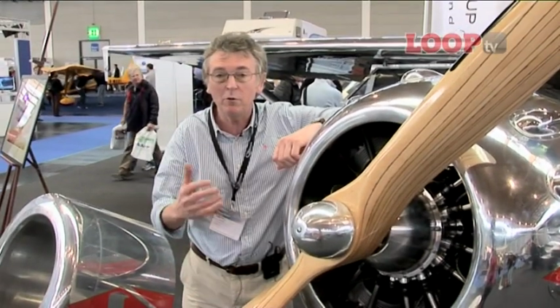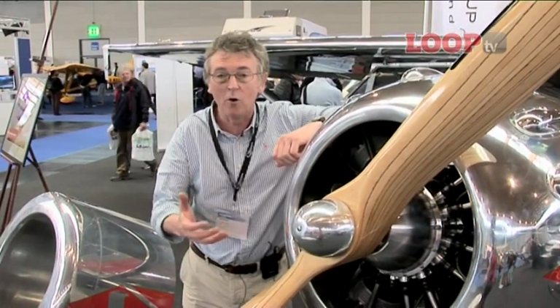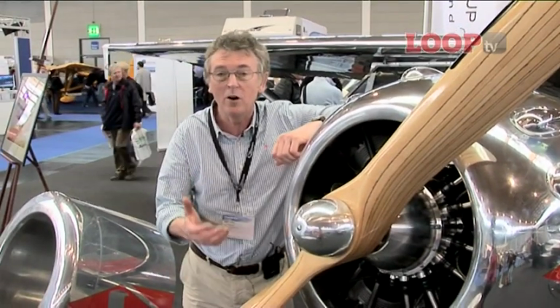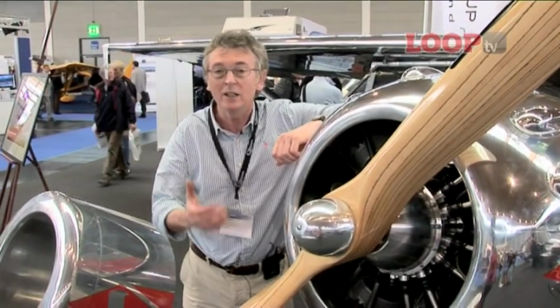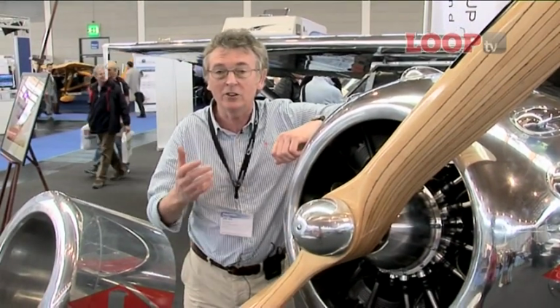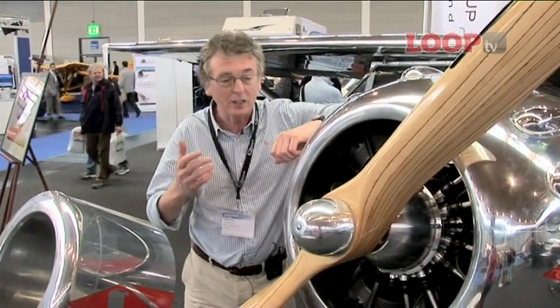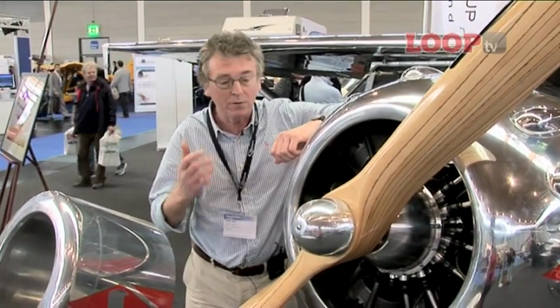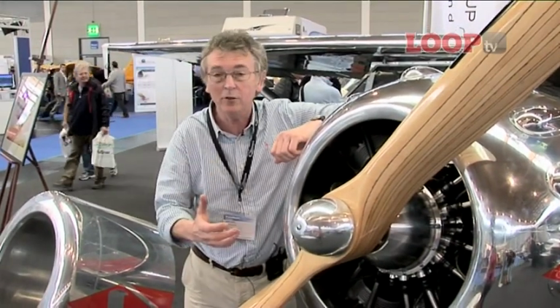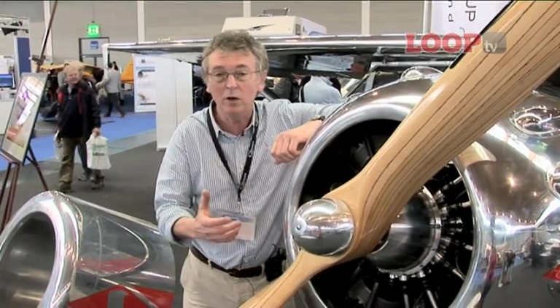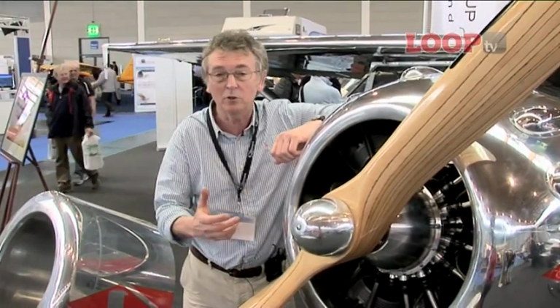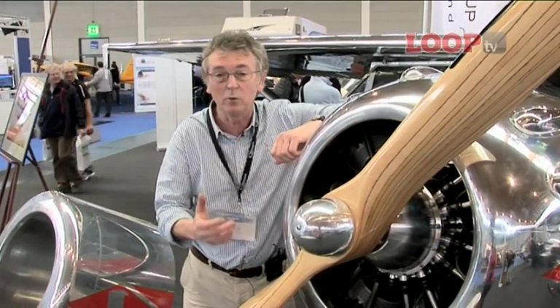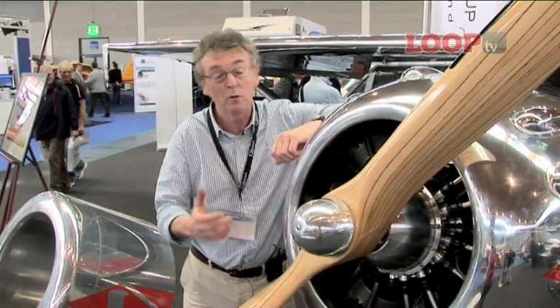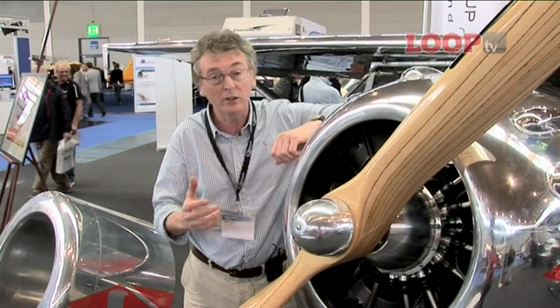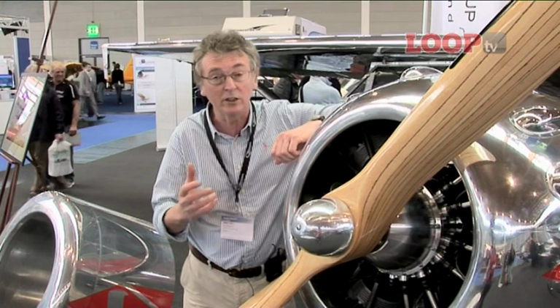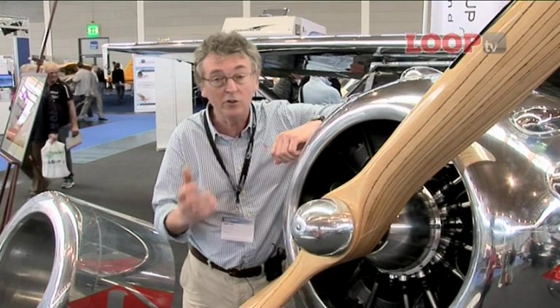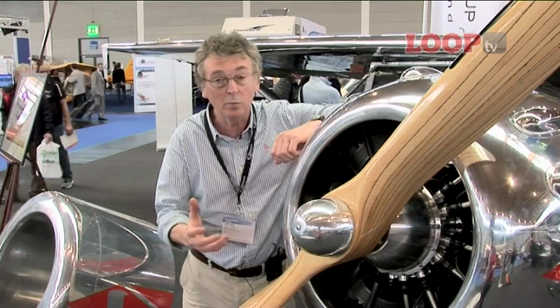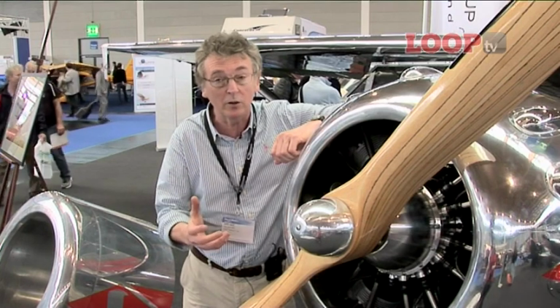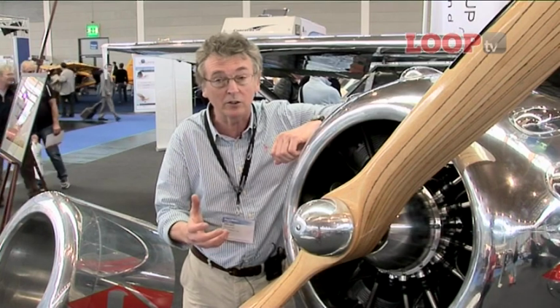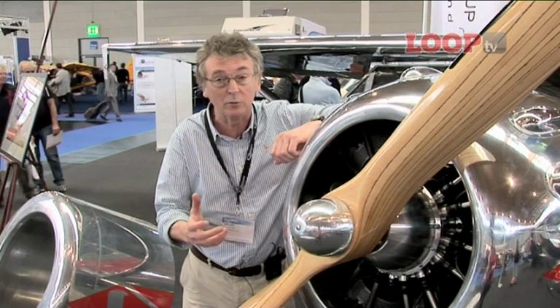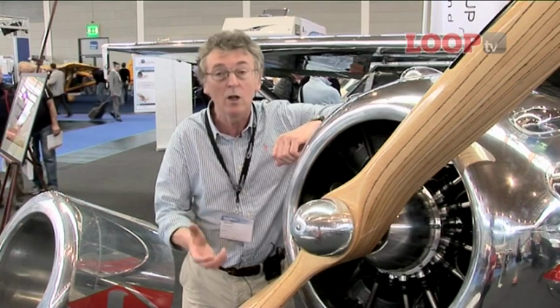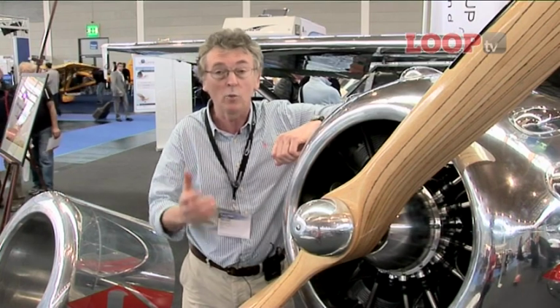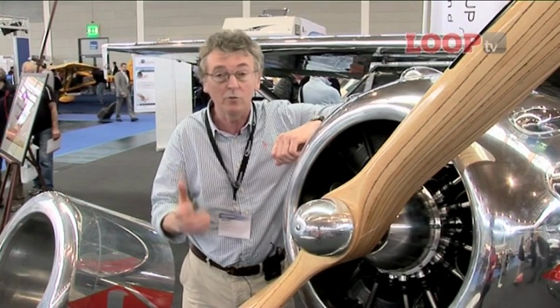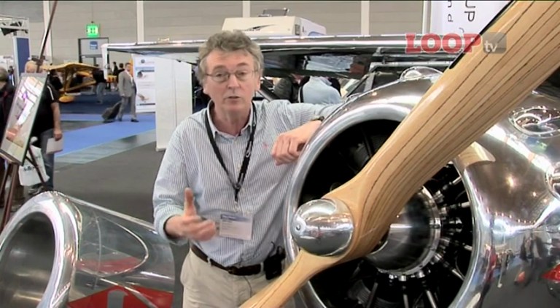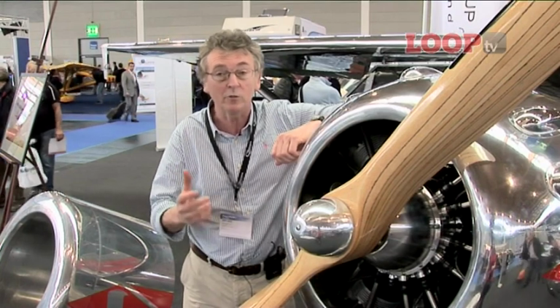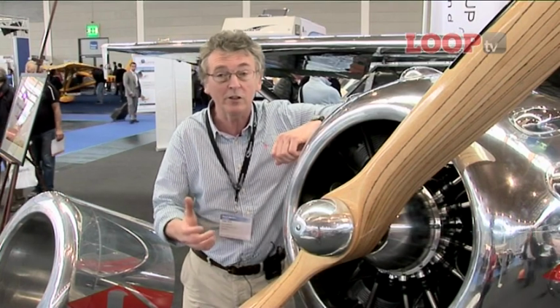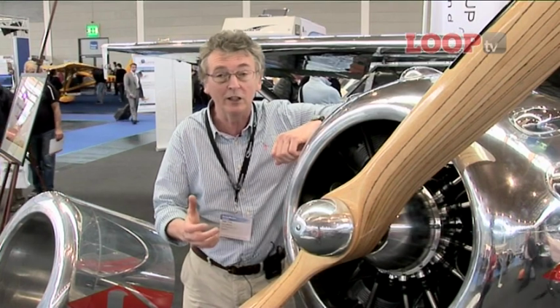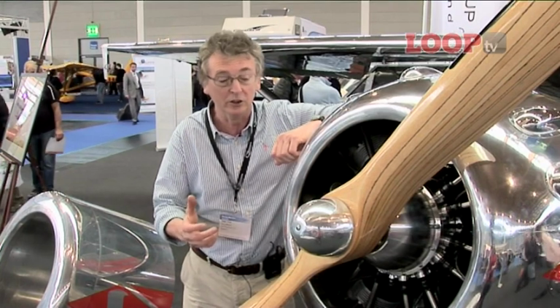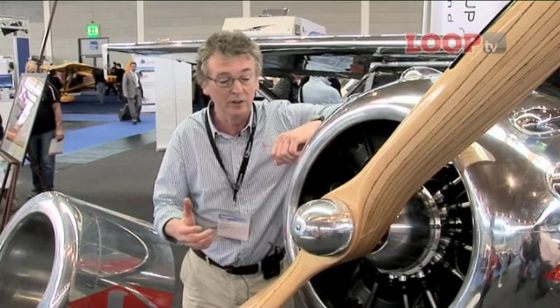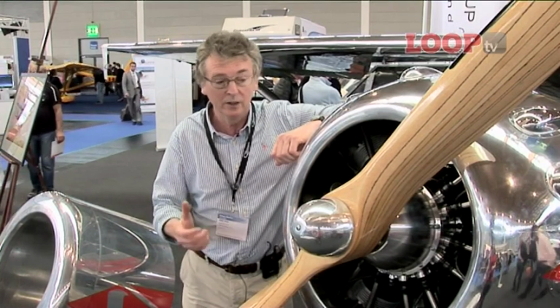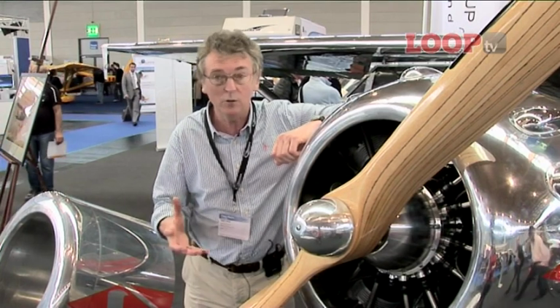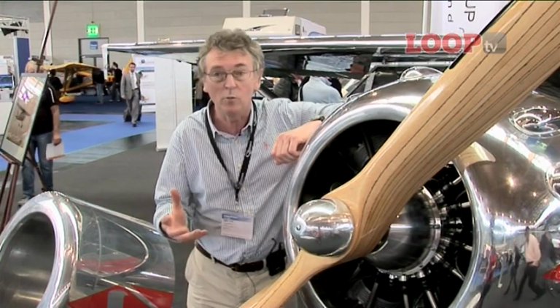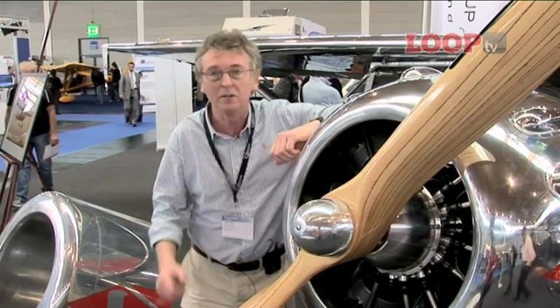Number 4, it's the Phantom Lightsport. Basically it's a new build Luscombe with a Rotec radial engine. I want one.